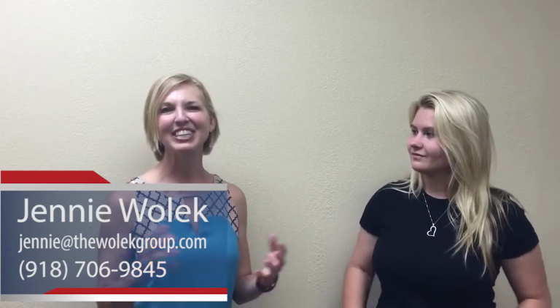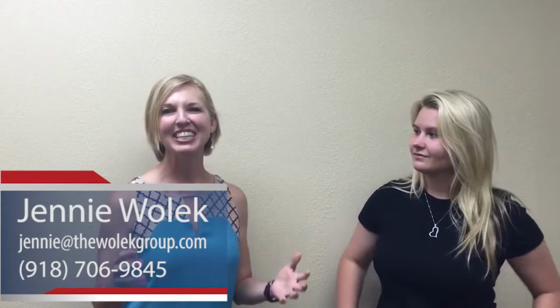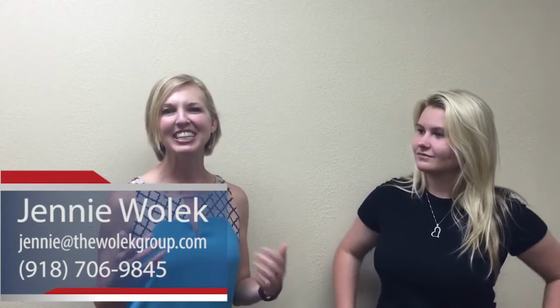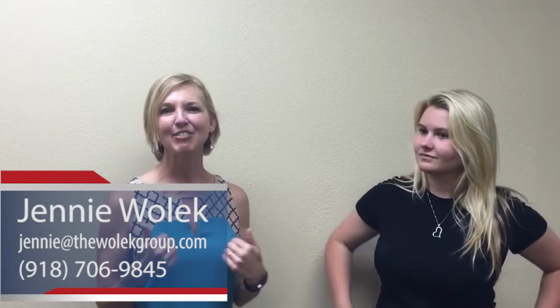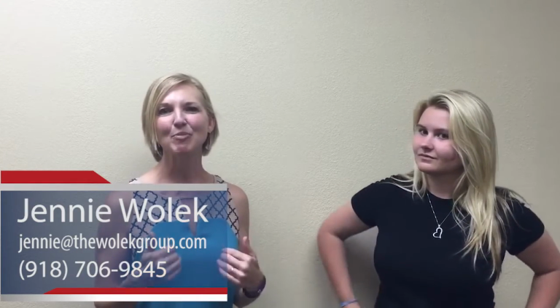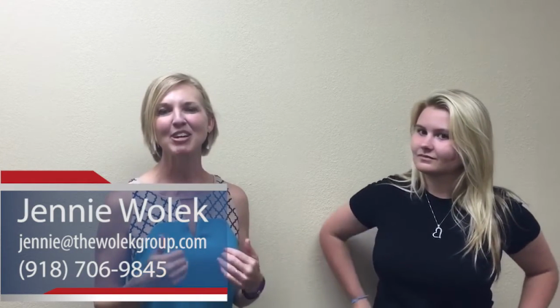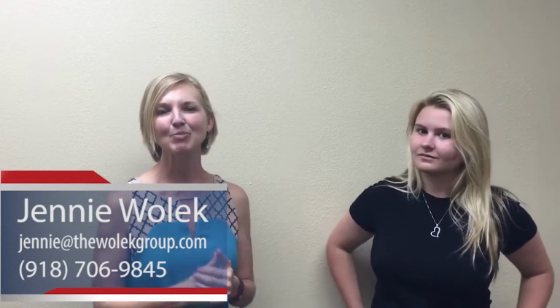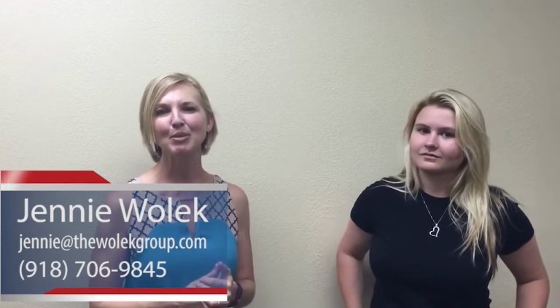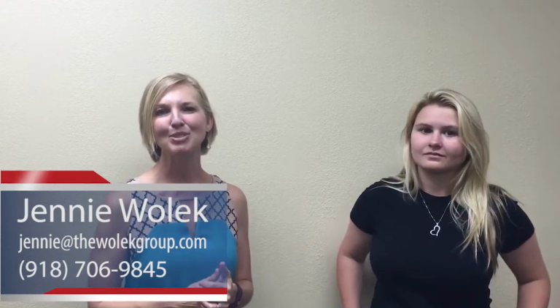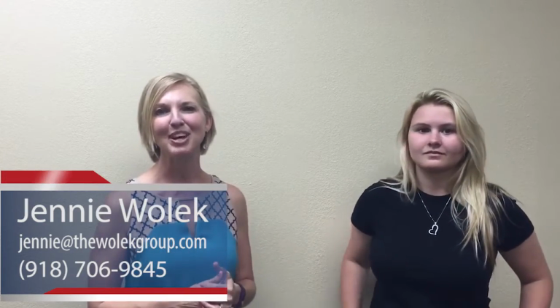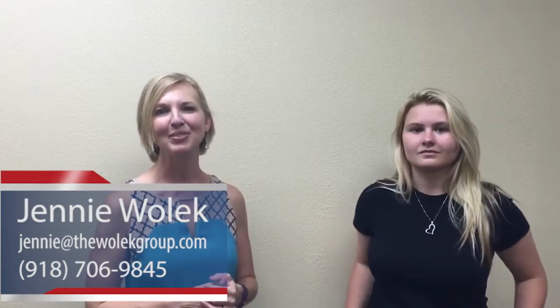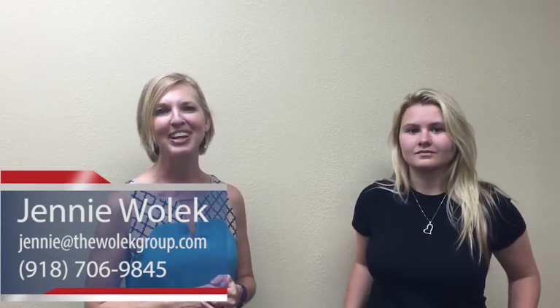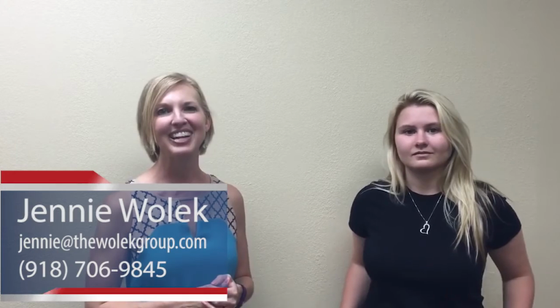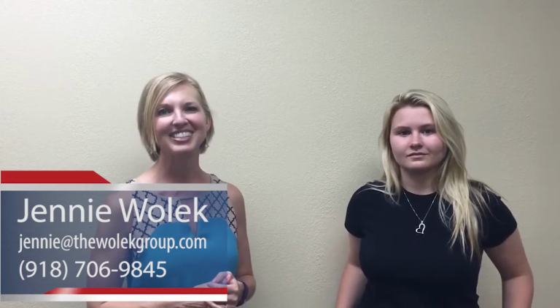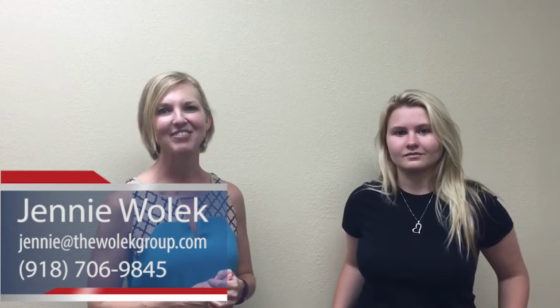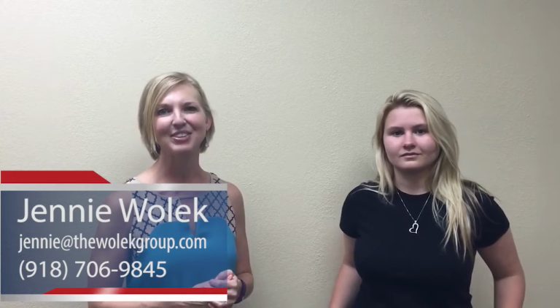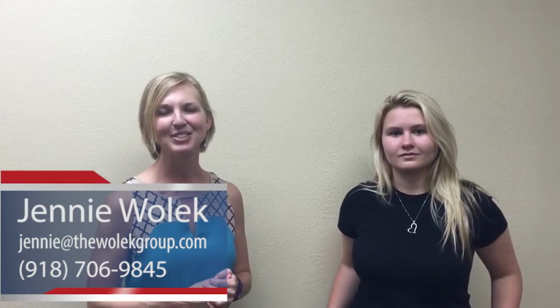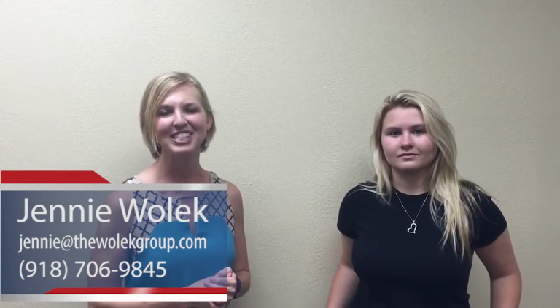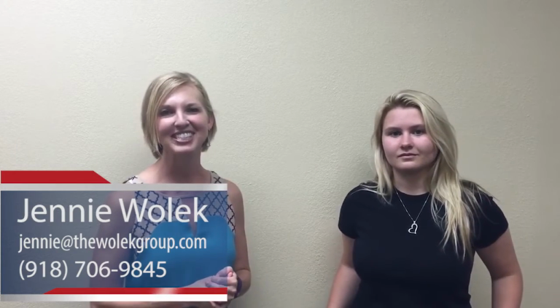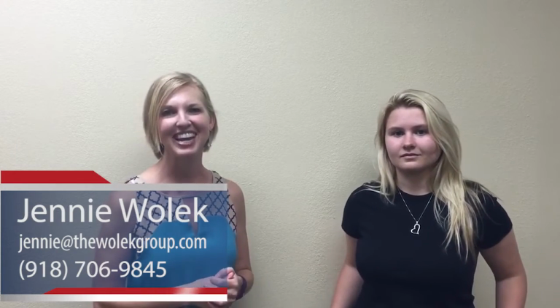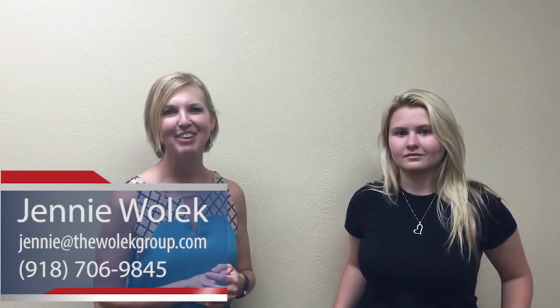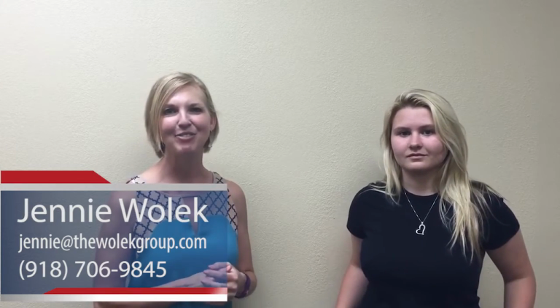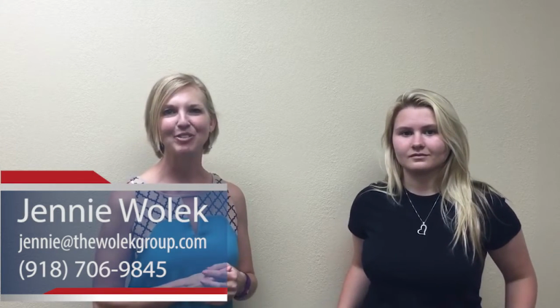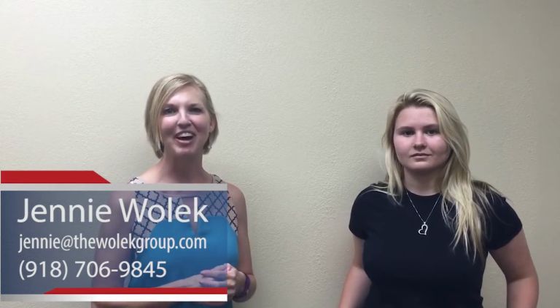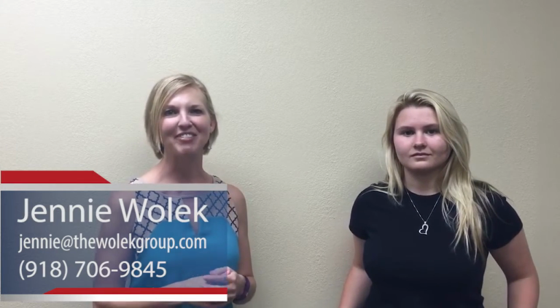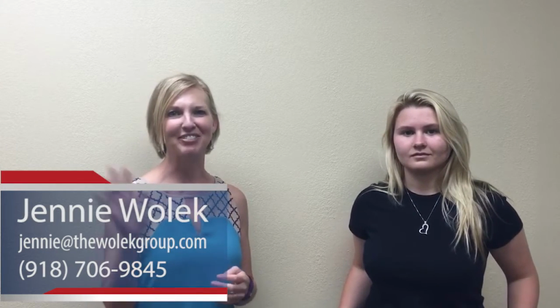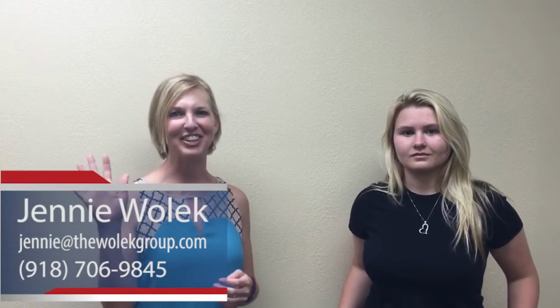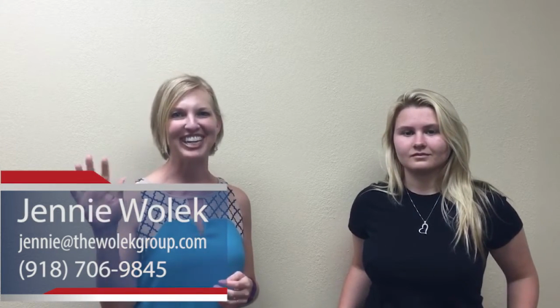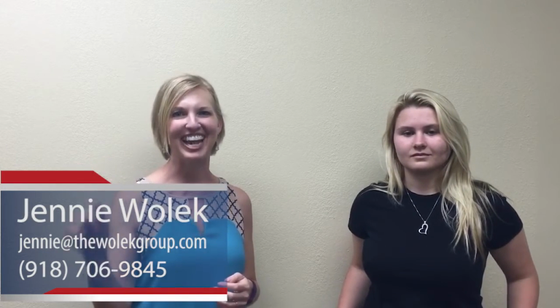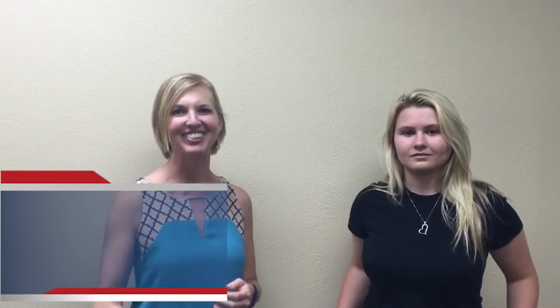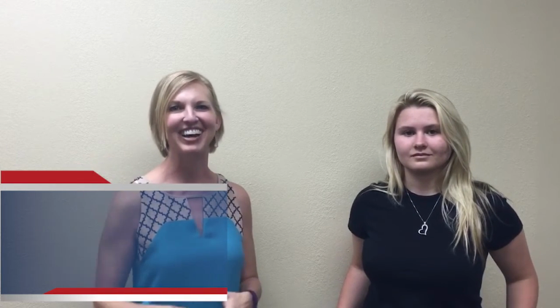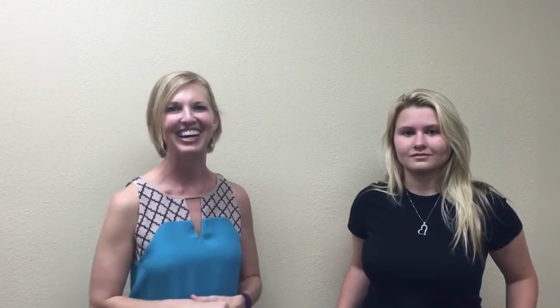If you need anything from us, my number is 918-706-9845. Have a great day, bye!